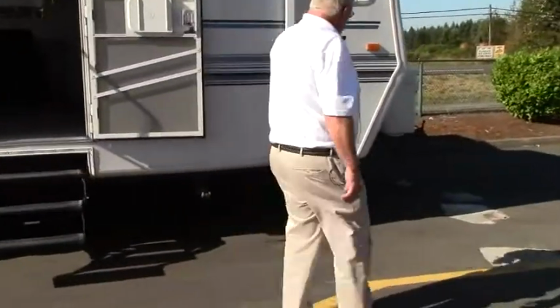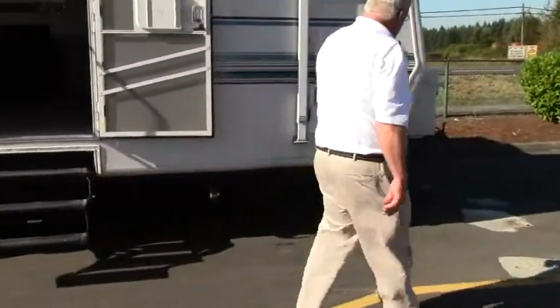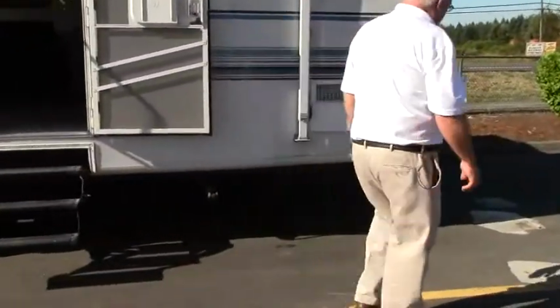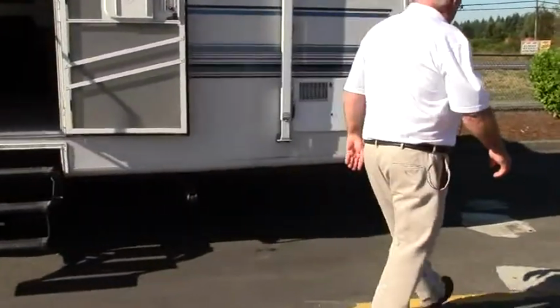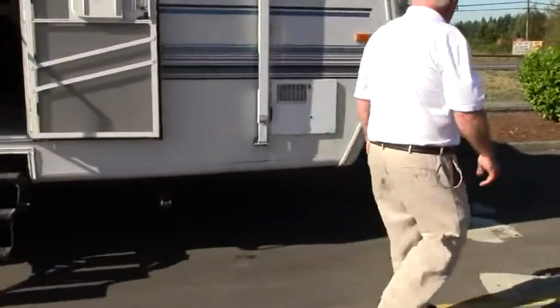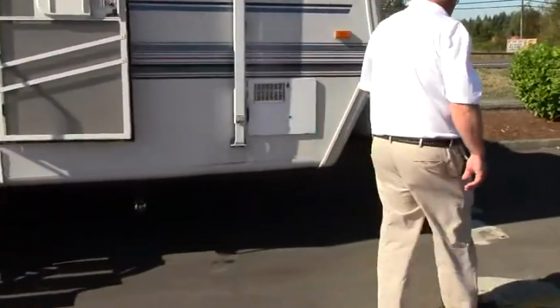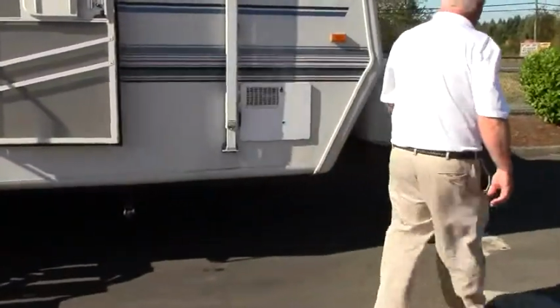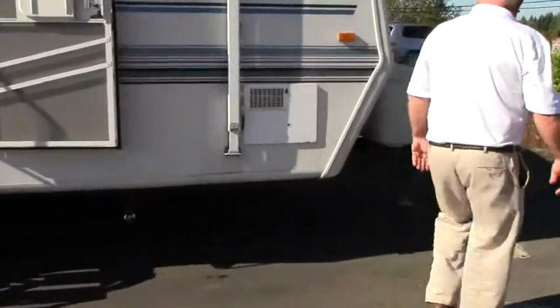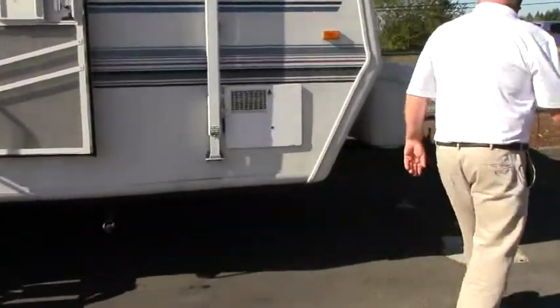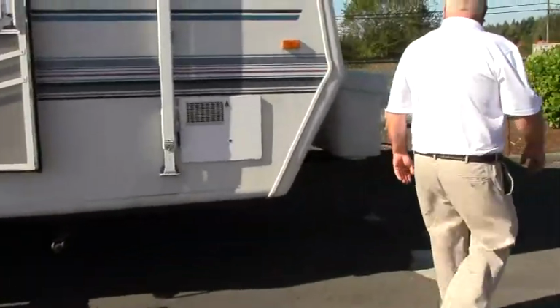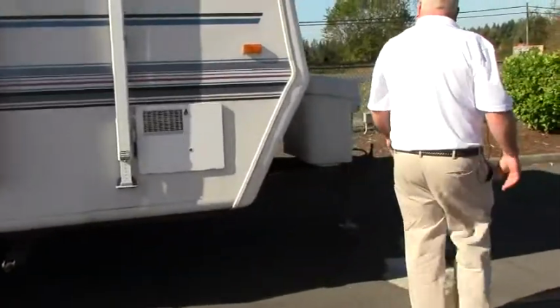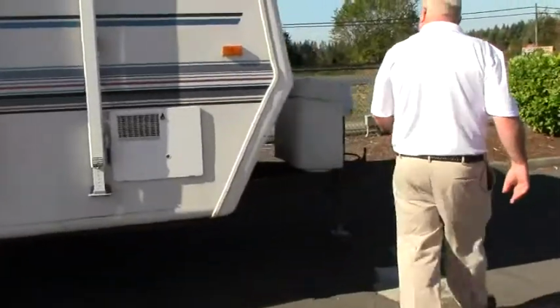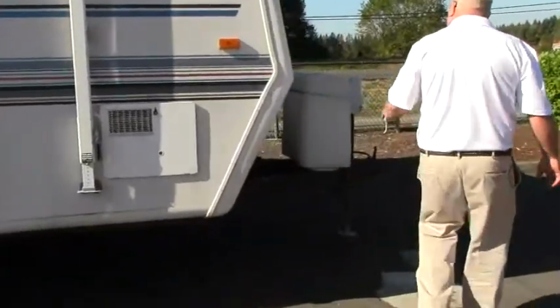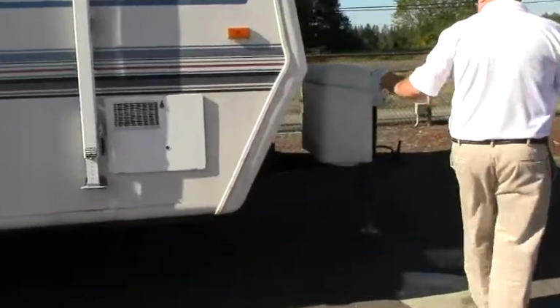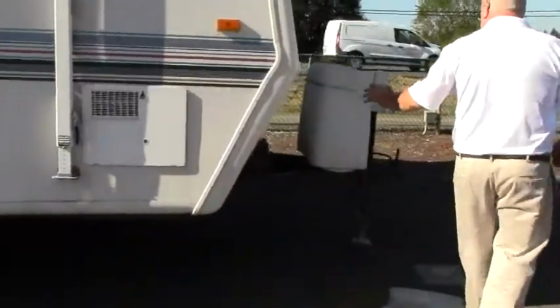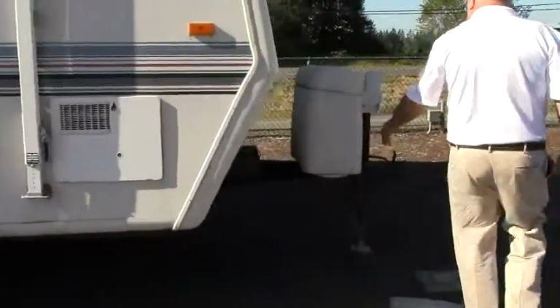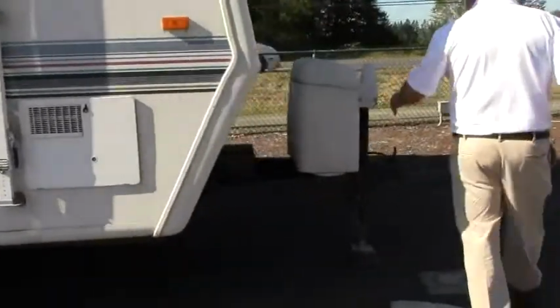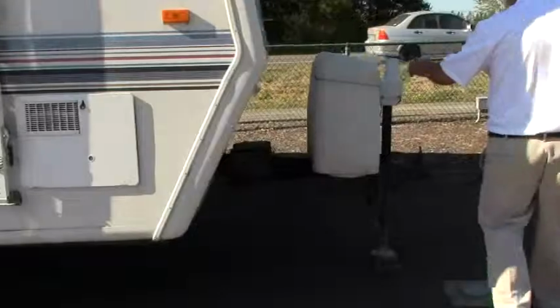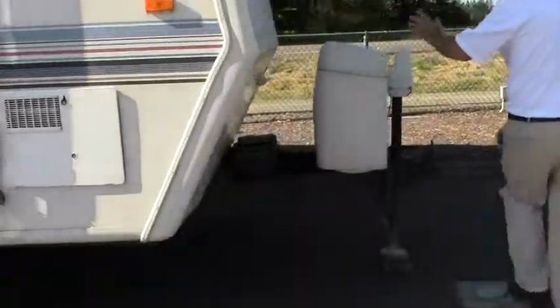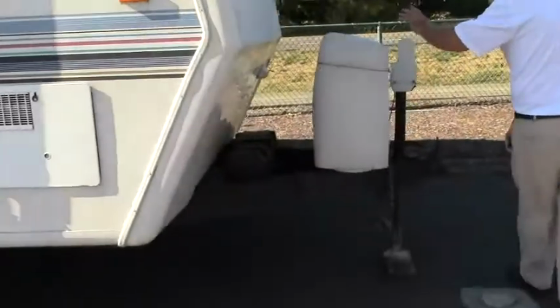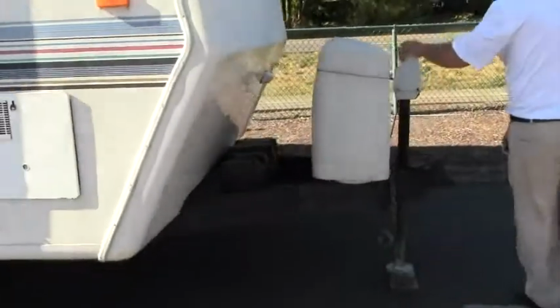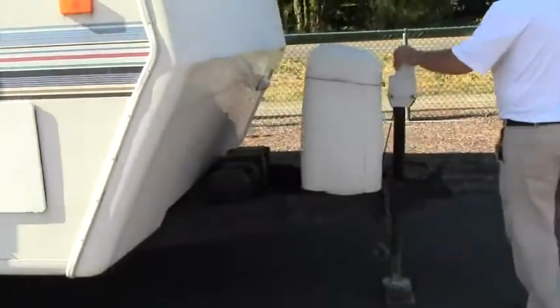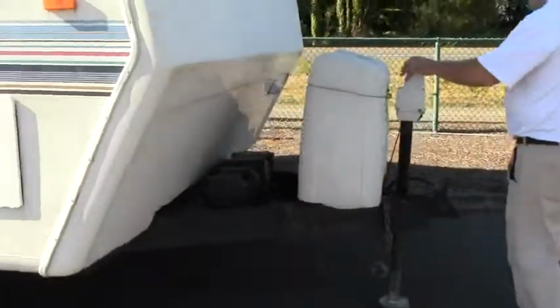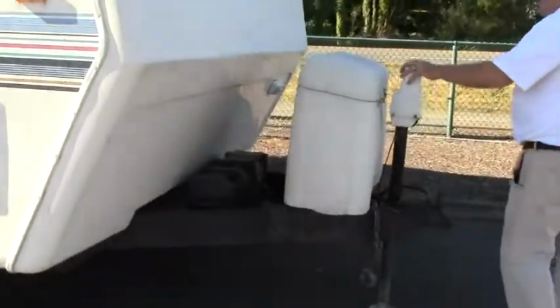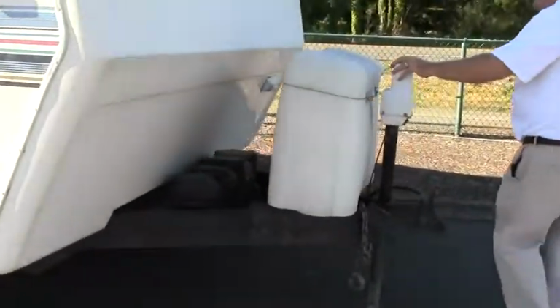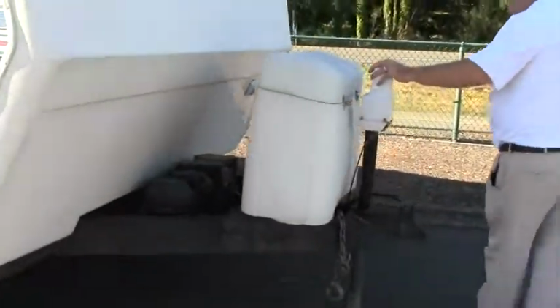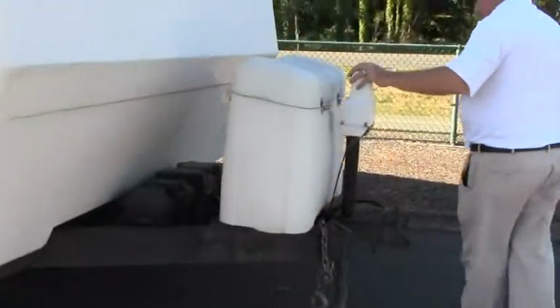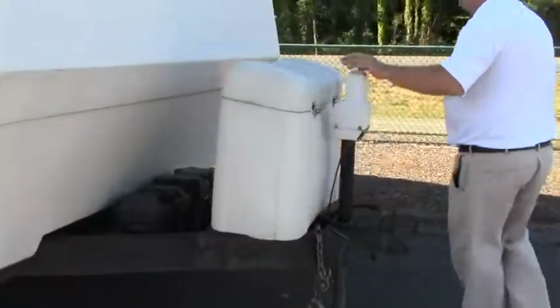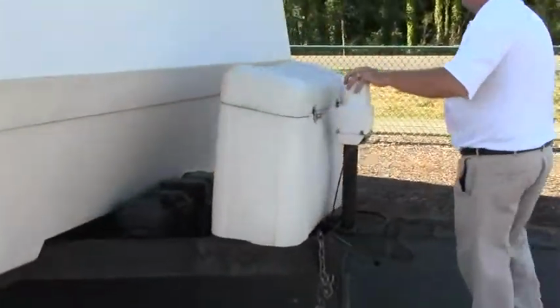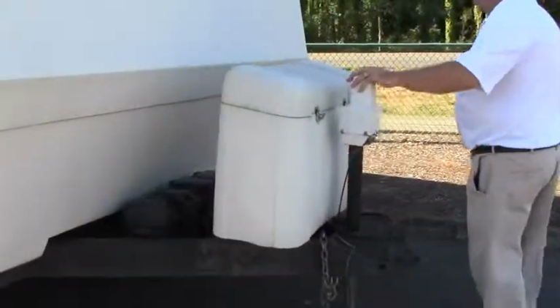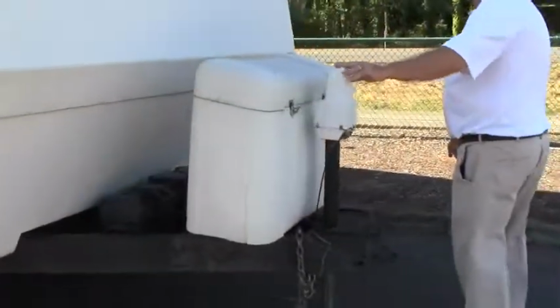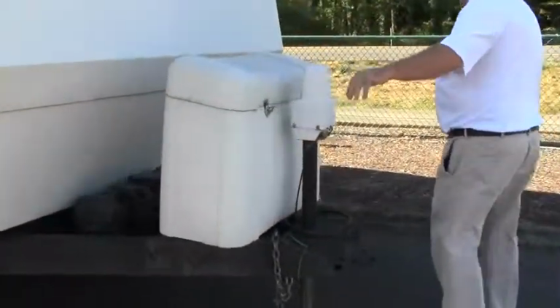Around front, we've got a power jack. Get where you're going, get it off the coach, get it off your truck in a hurry.